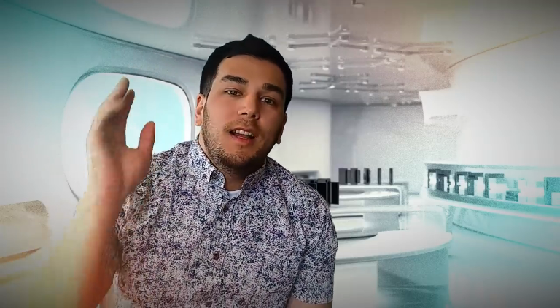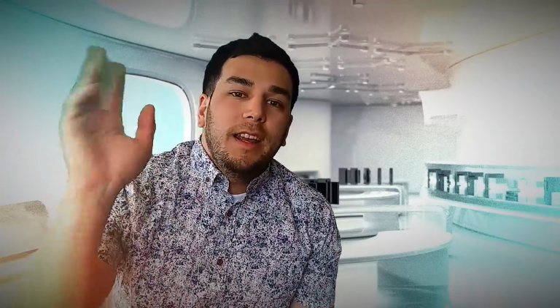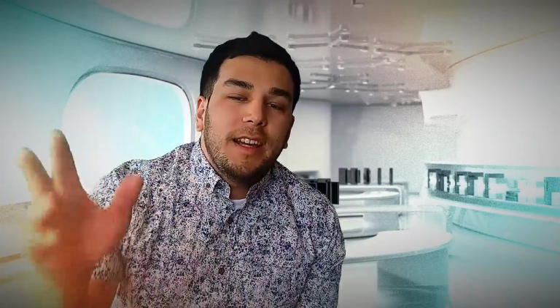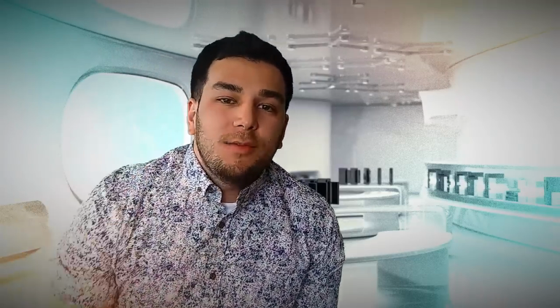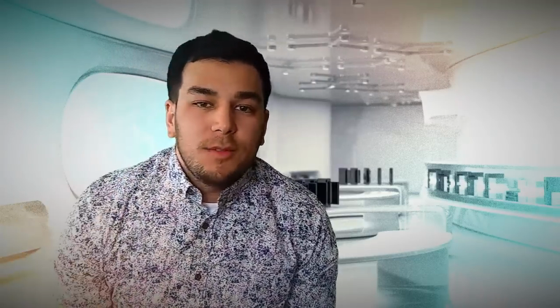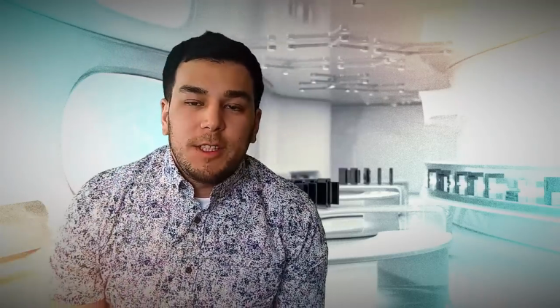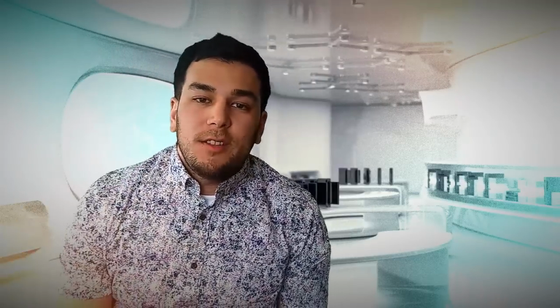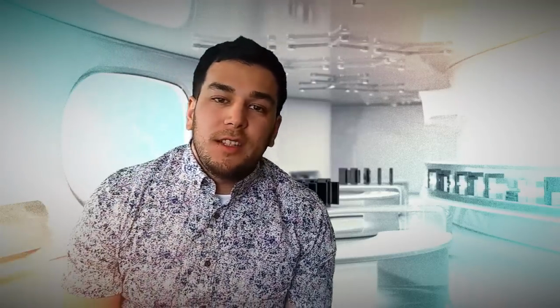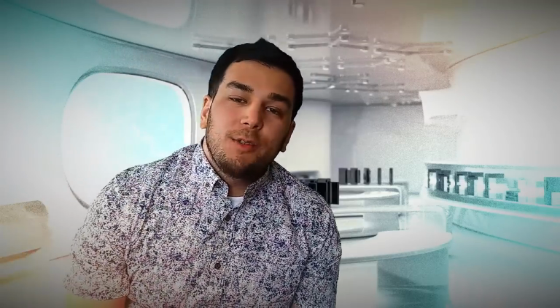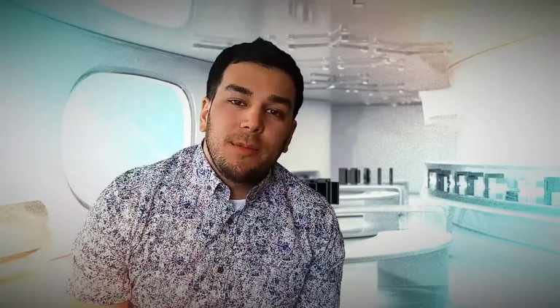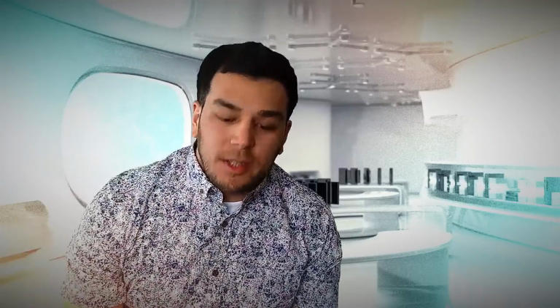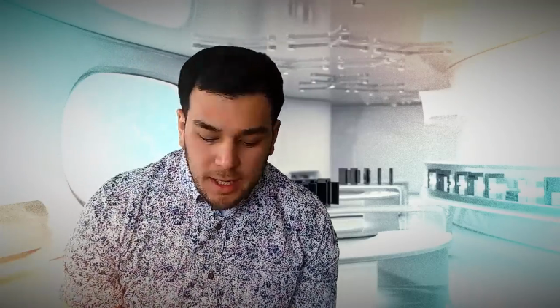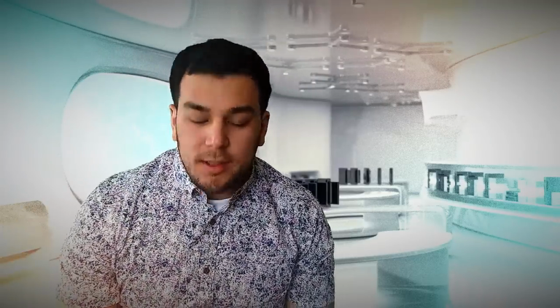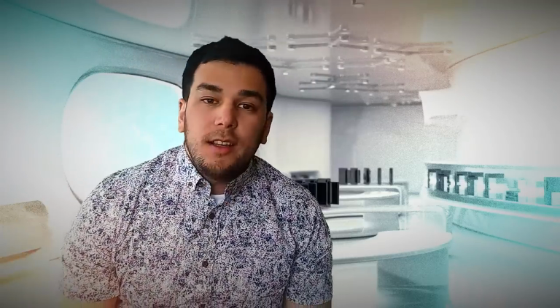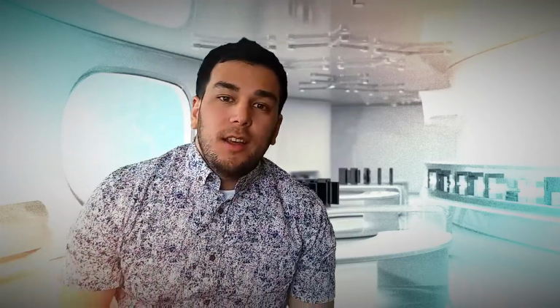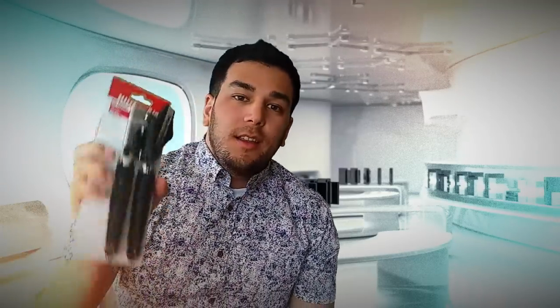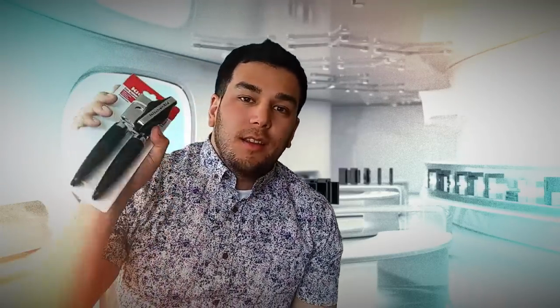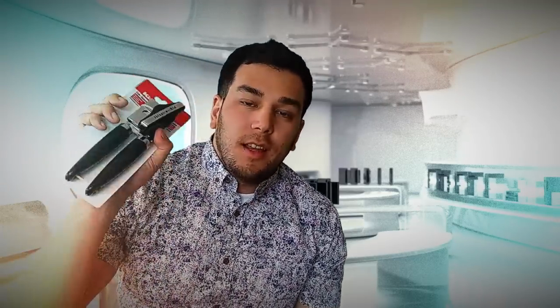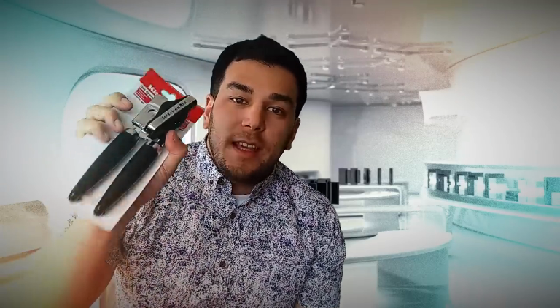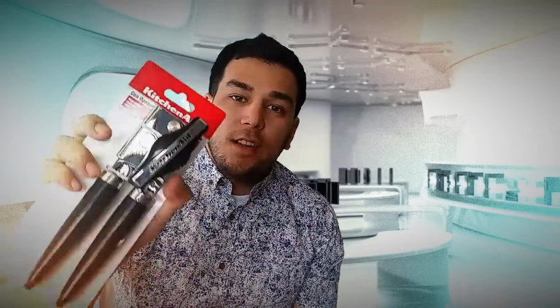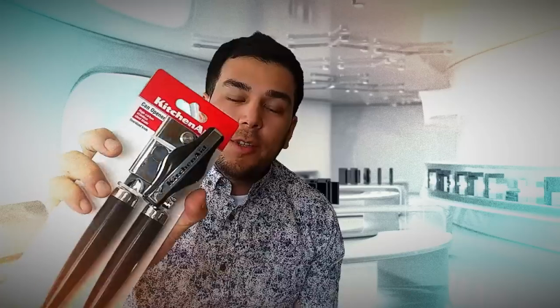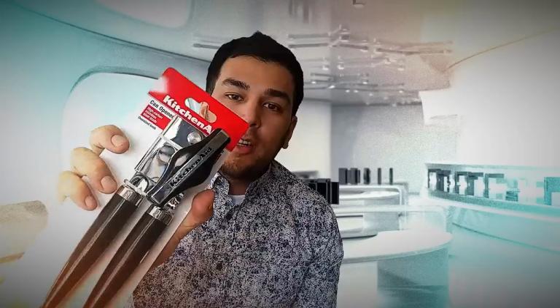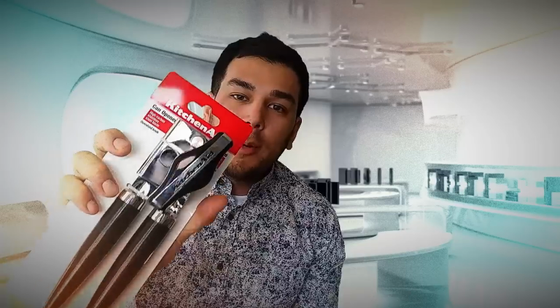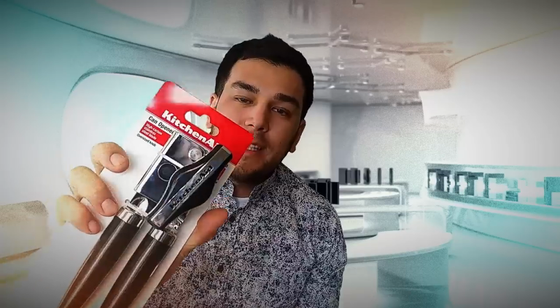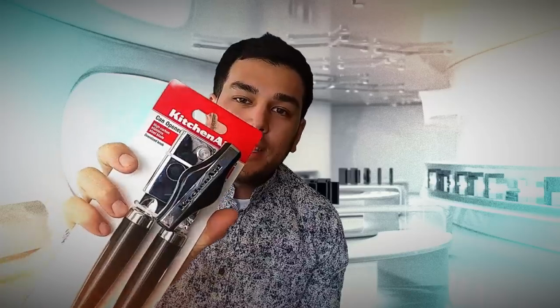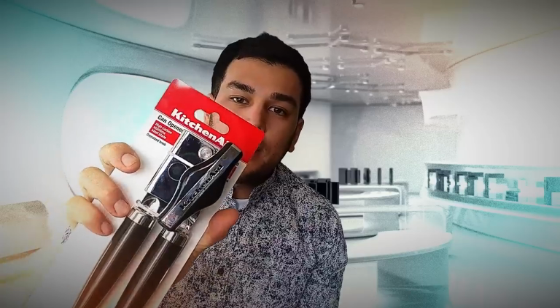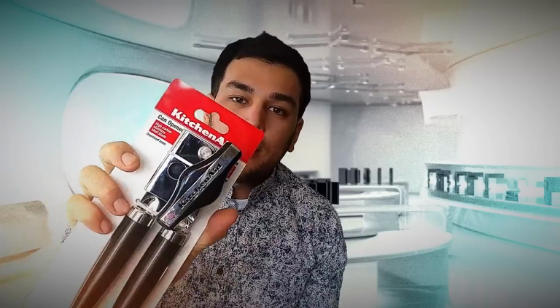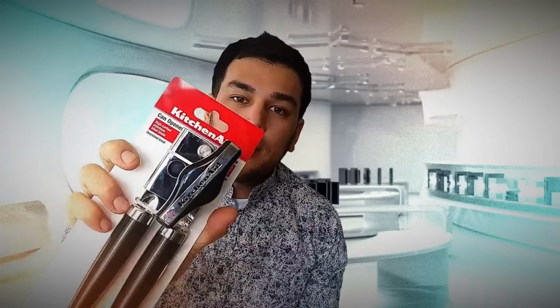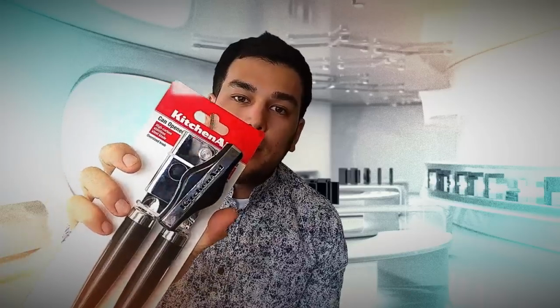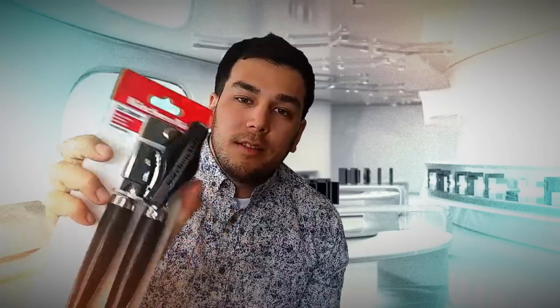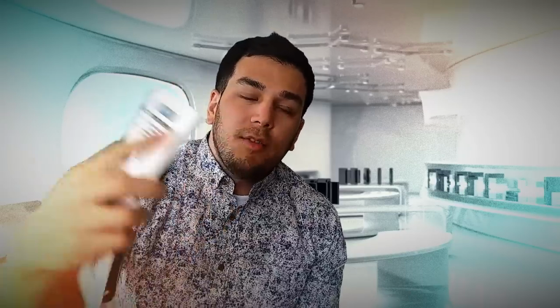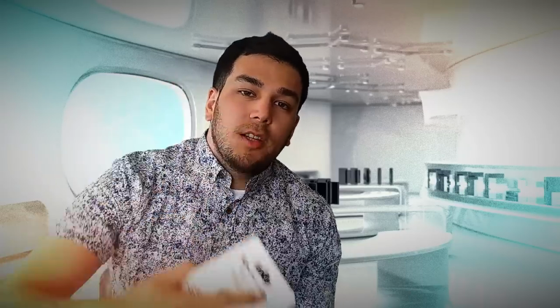Hey guys, welcome to my channel. Today we're going to be looking at the can opener by KitchenAid. Let's have a look.